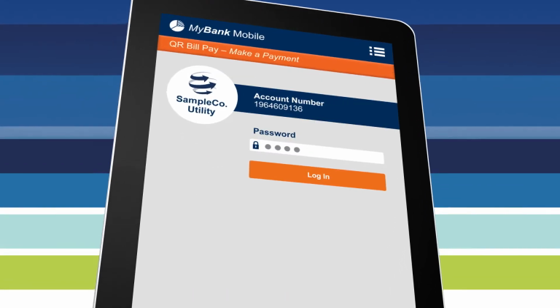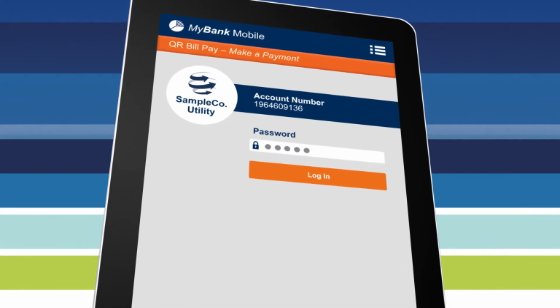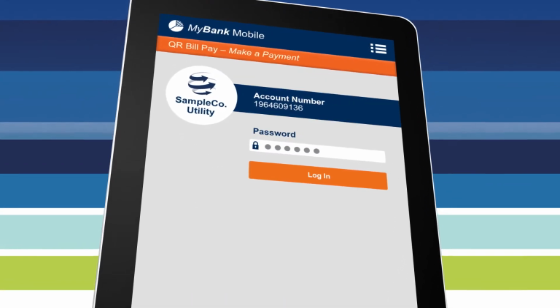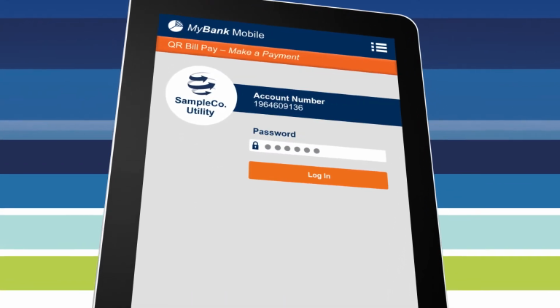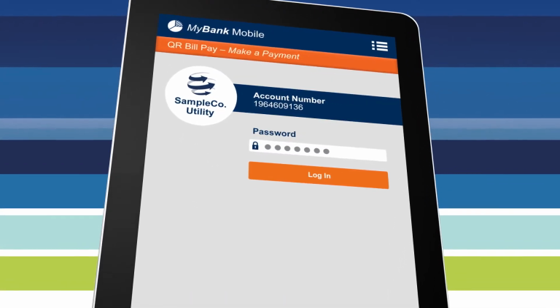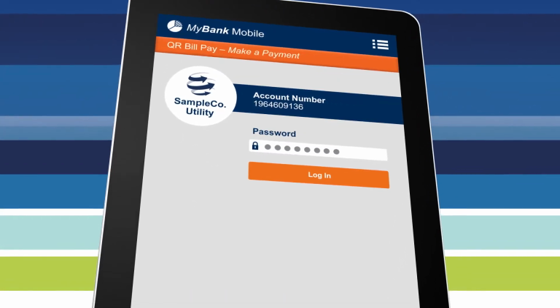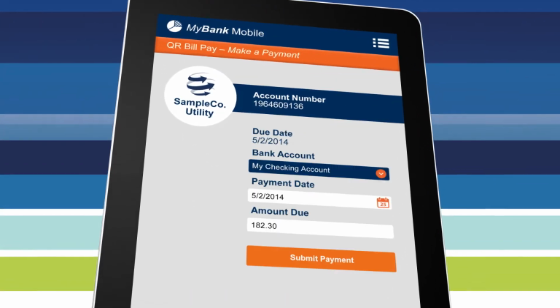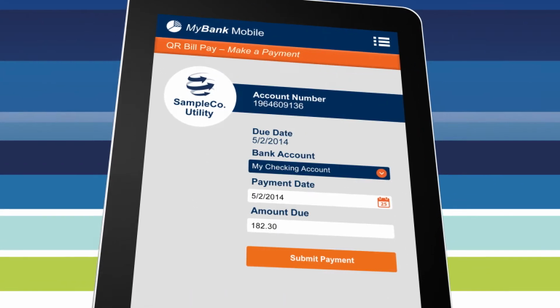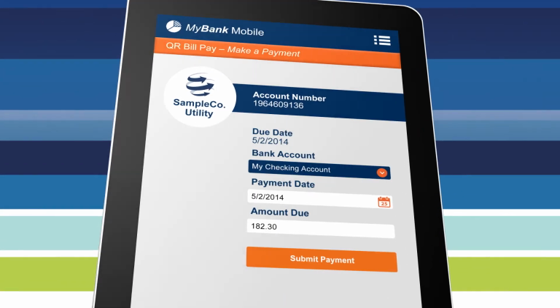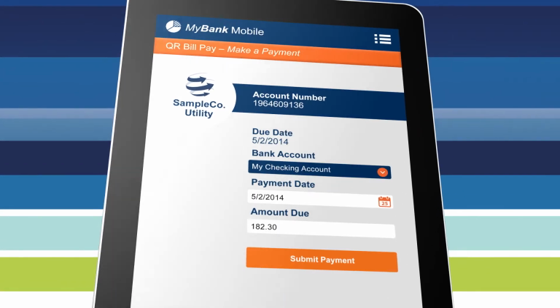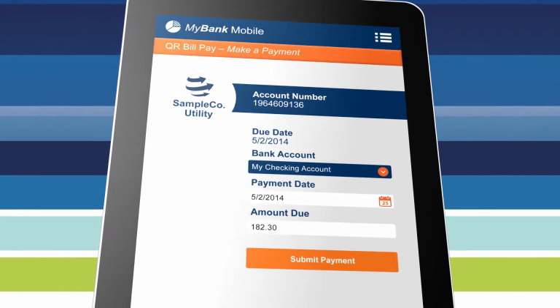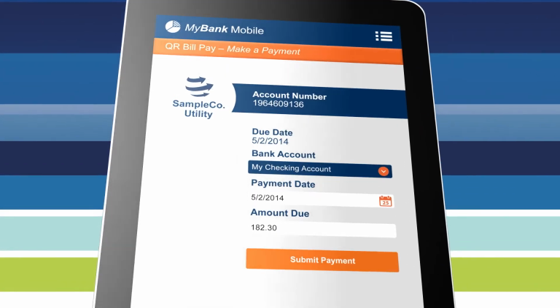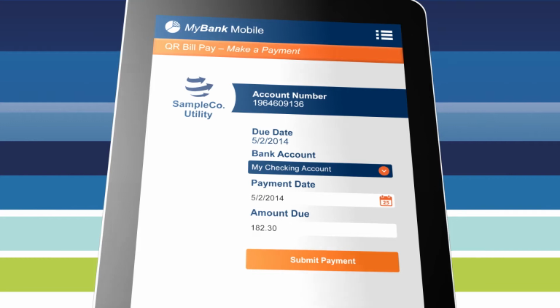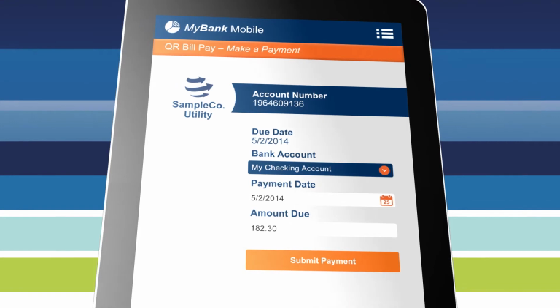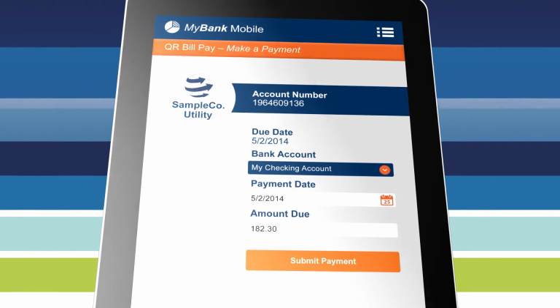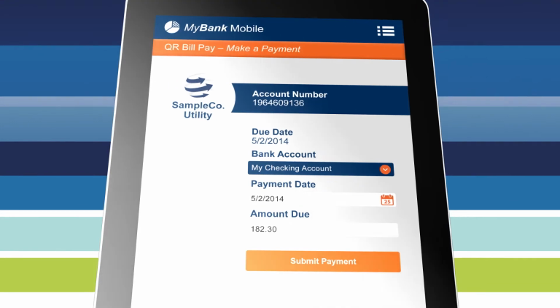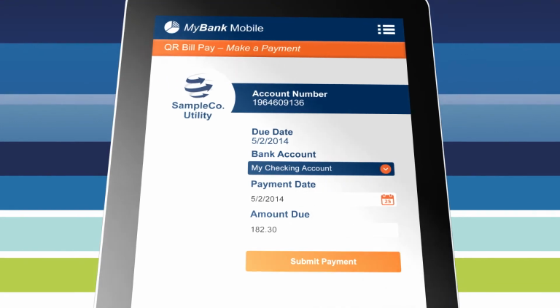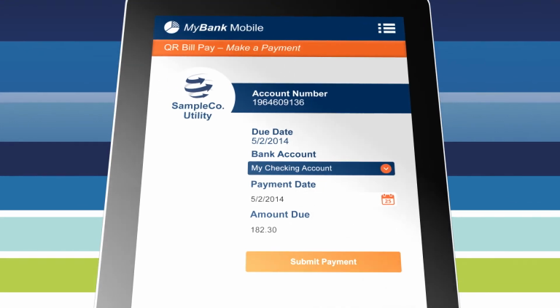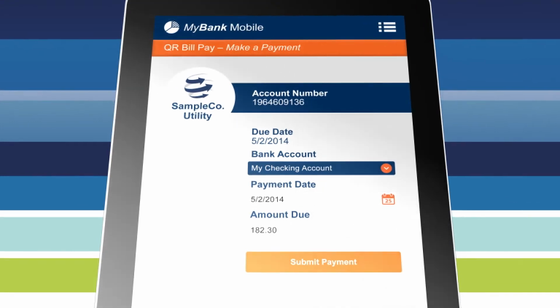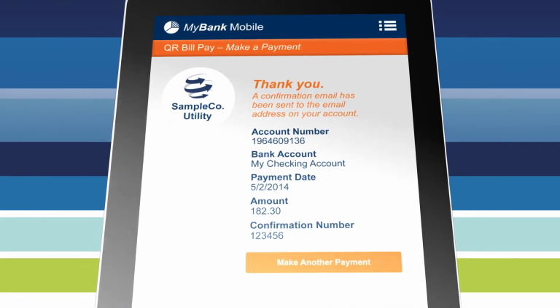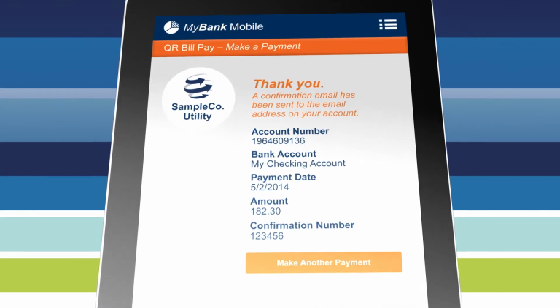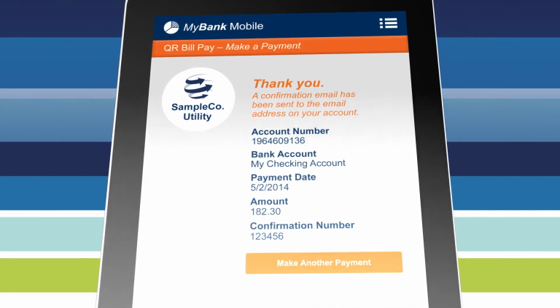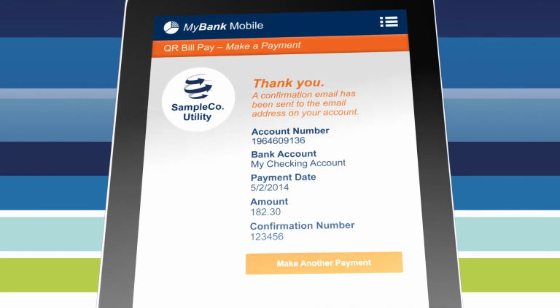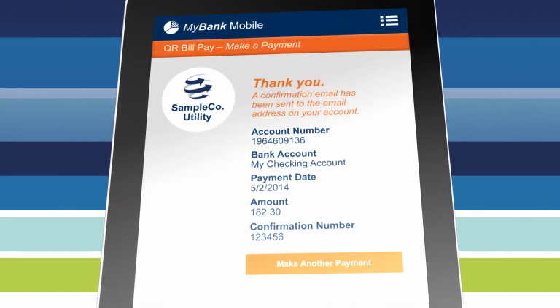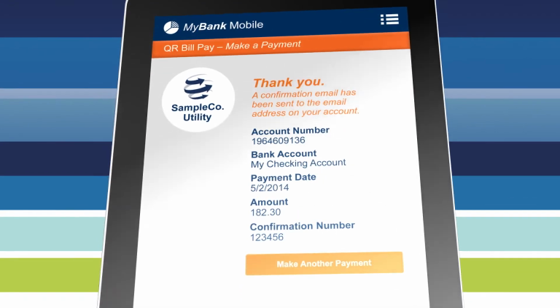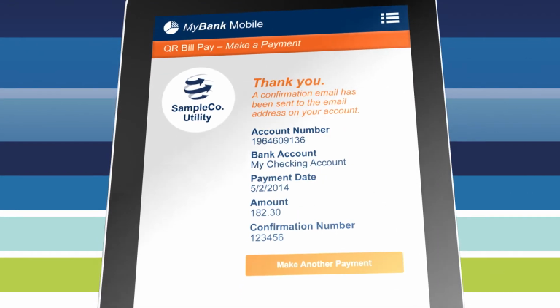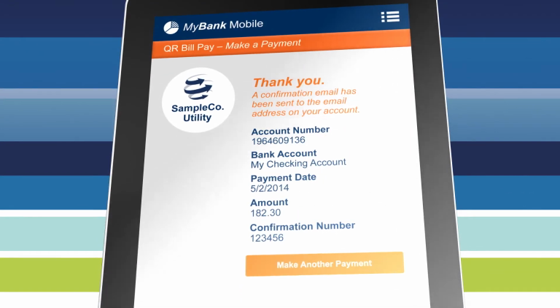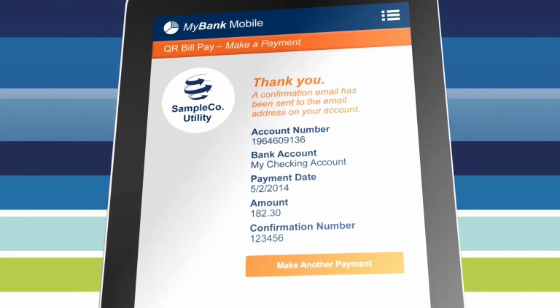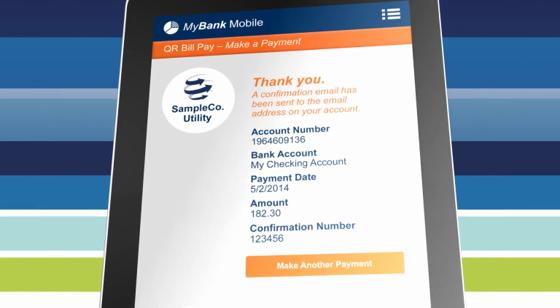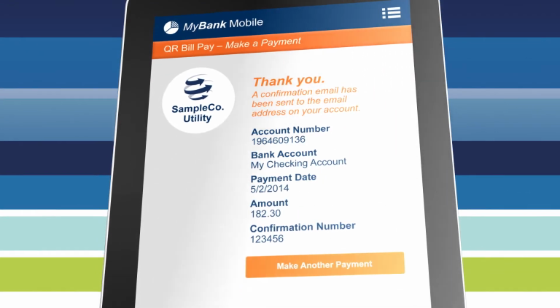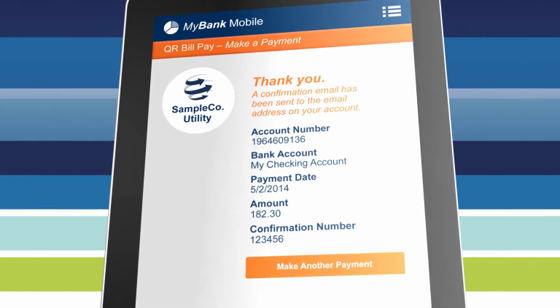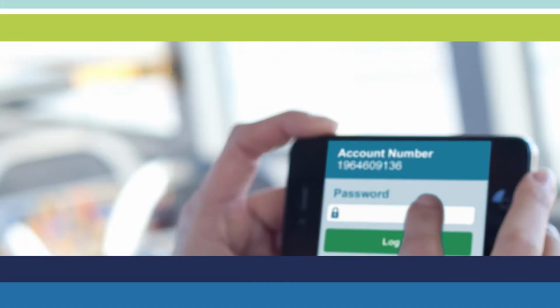With a simple scan and tap, your customers can make mobile bill payments quickly and safely. Most importantly, they can make them when they want, where they want, at their speed.